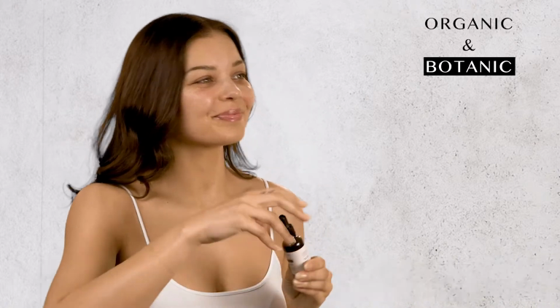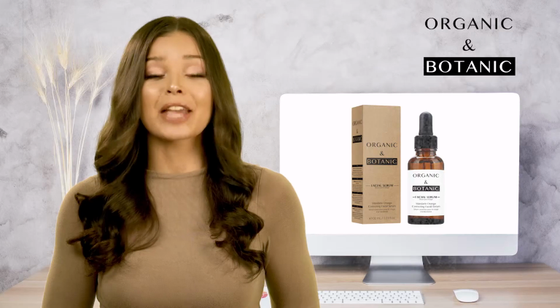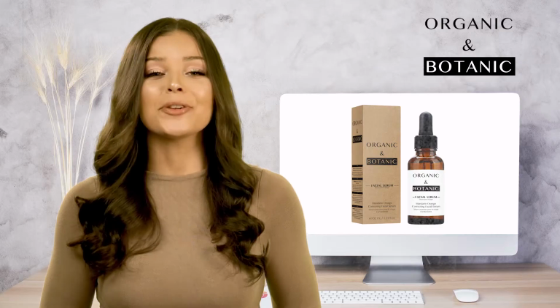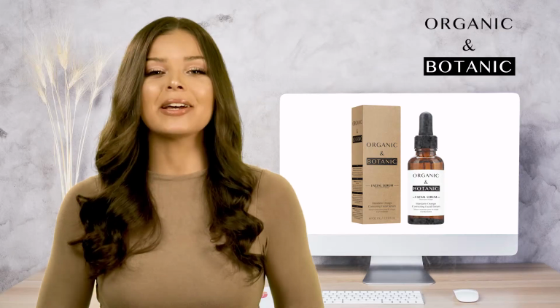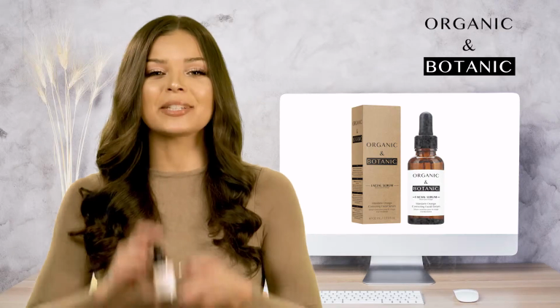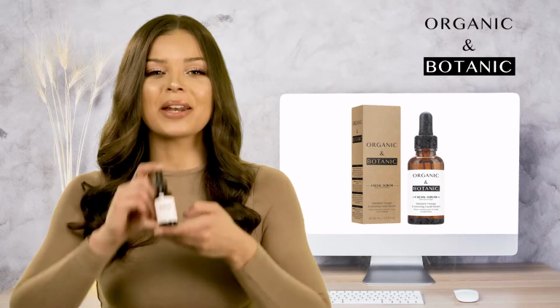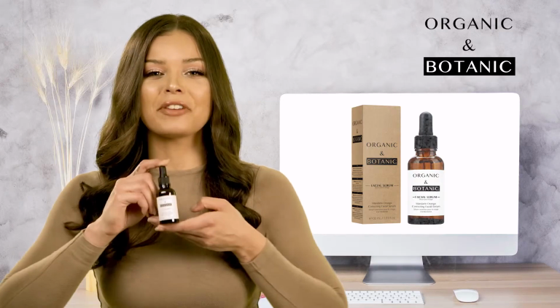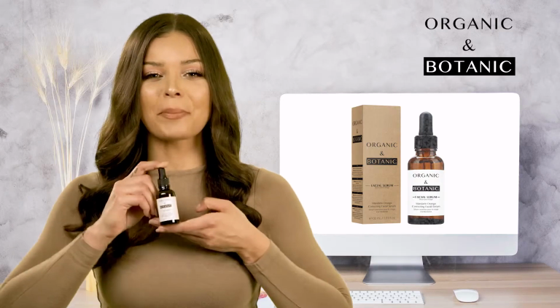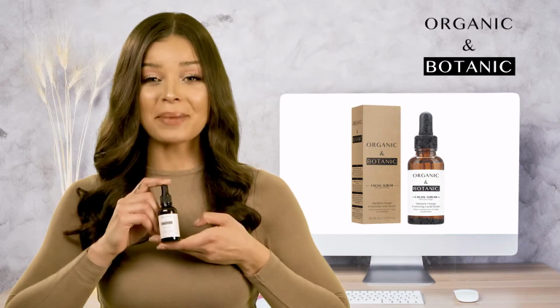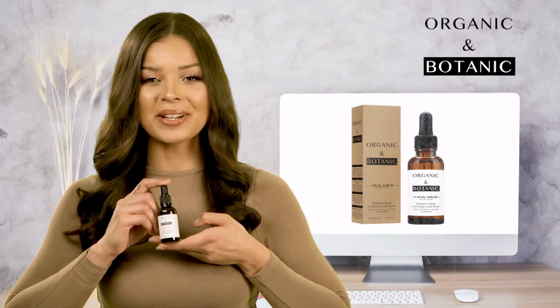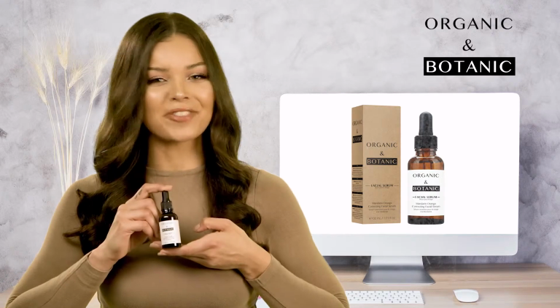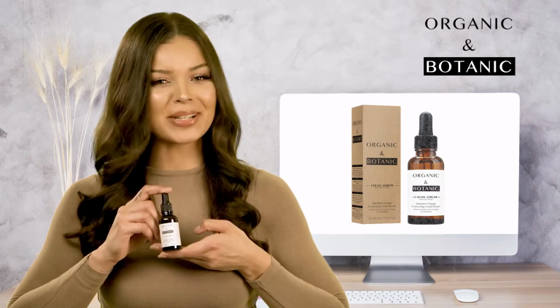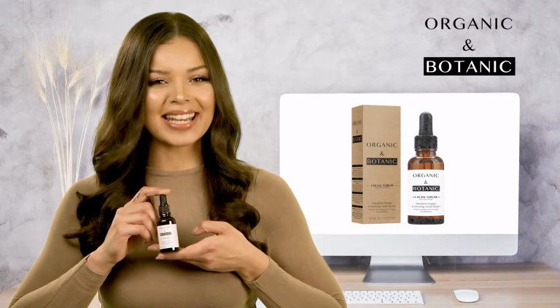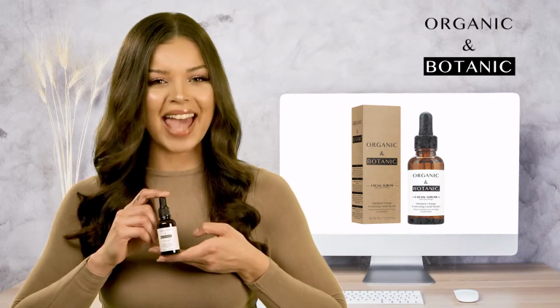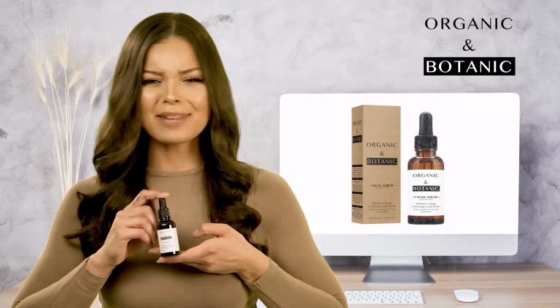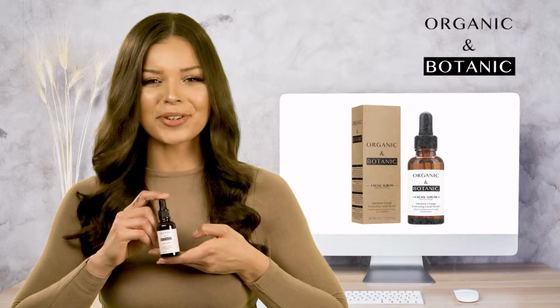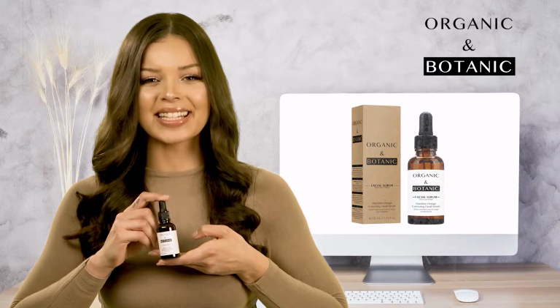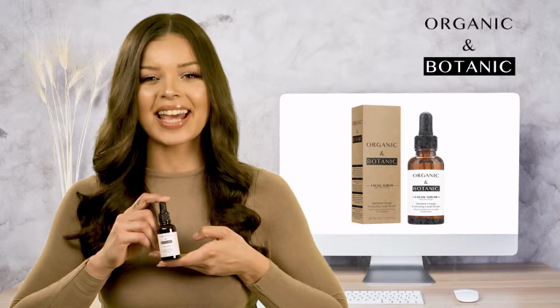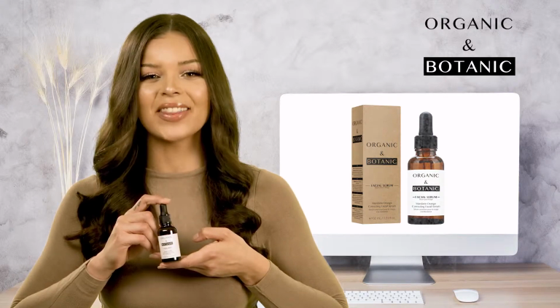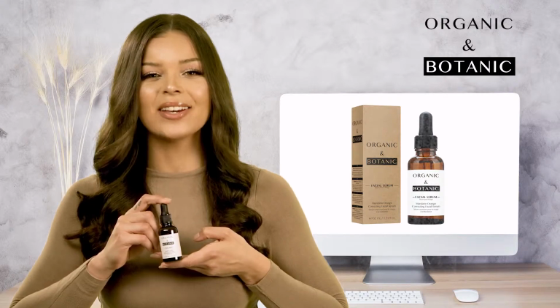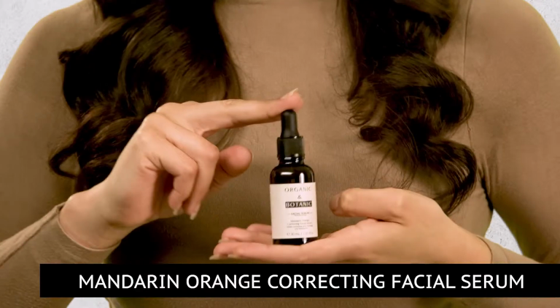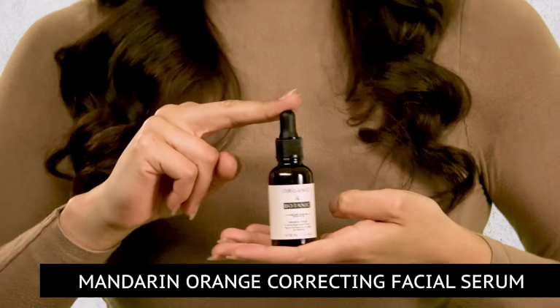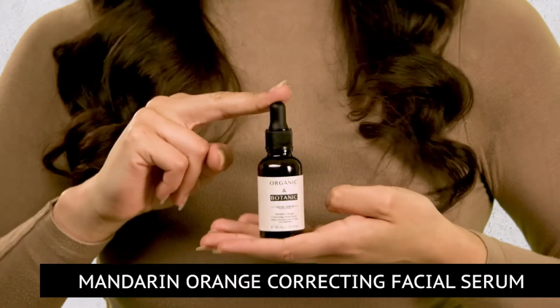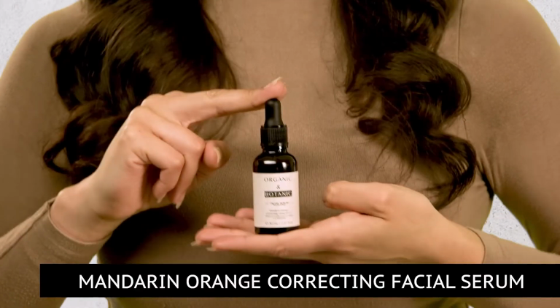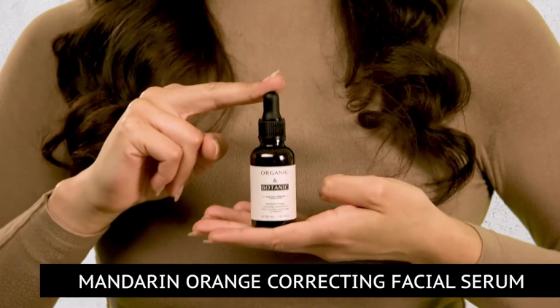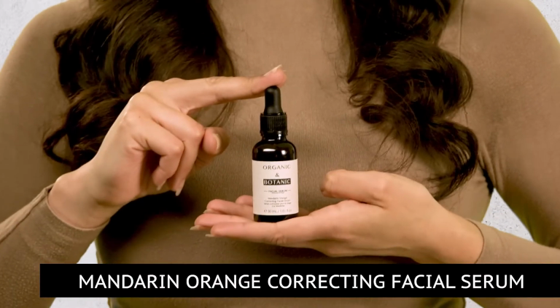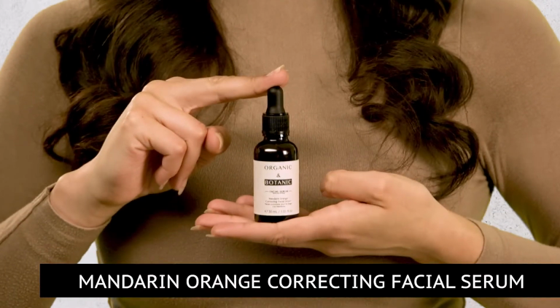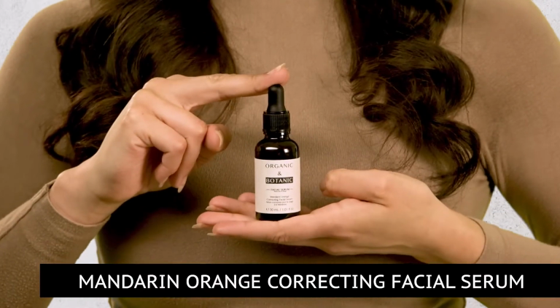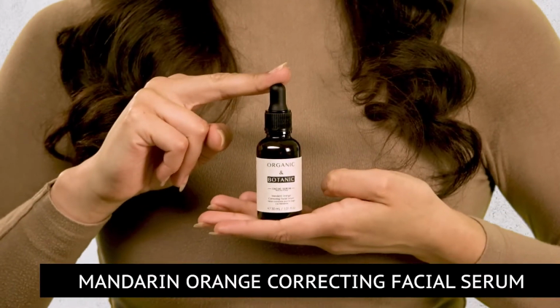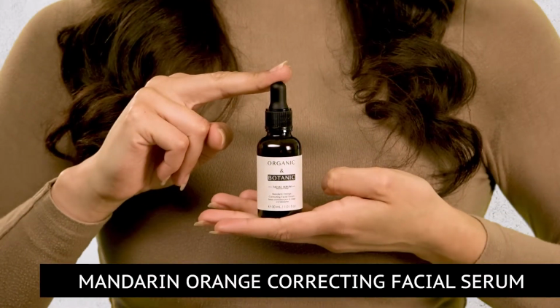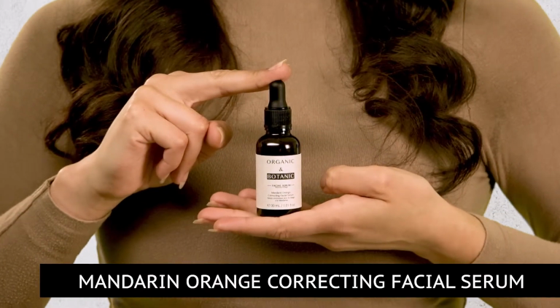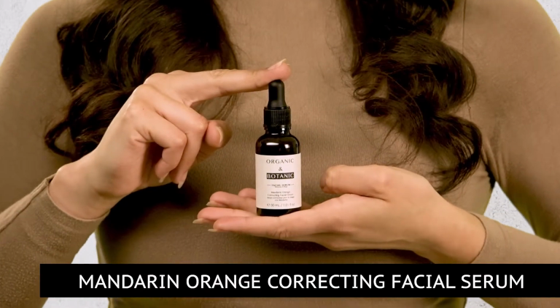If you would like to benefit from plumper, firmer skin and improved skin health, order the Mandarin Orange Correcting Facial Serum today.